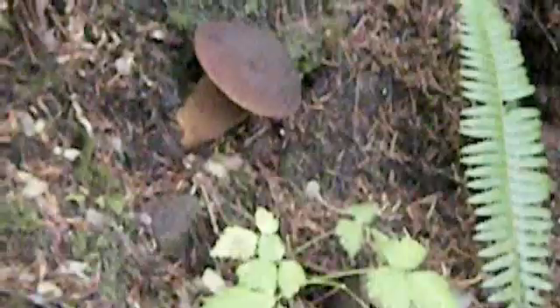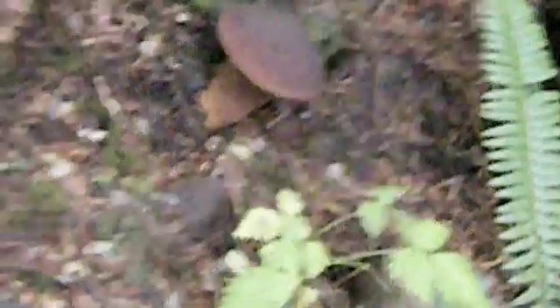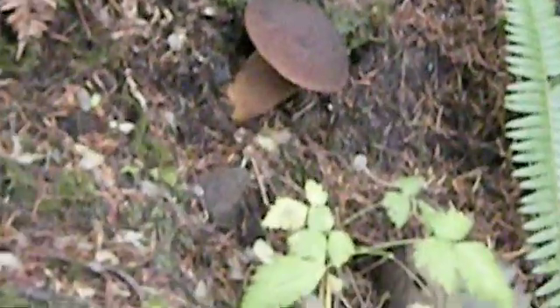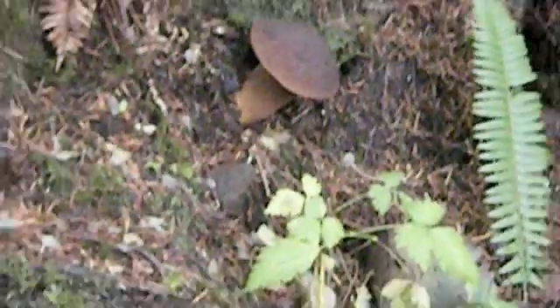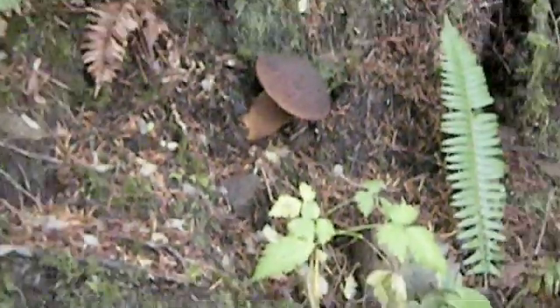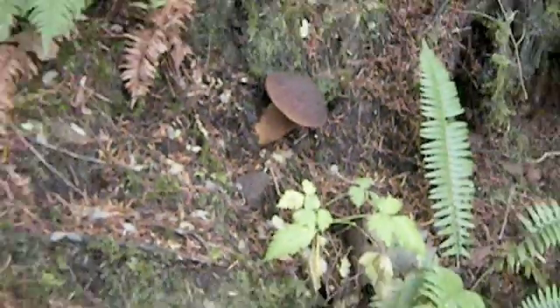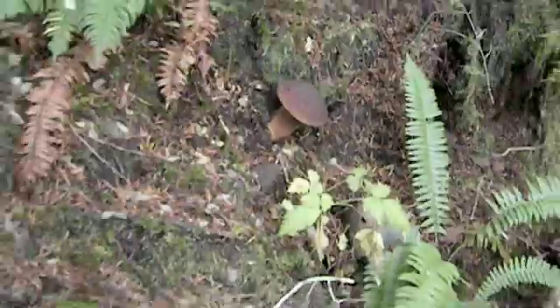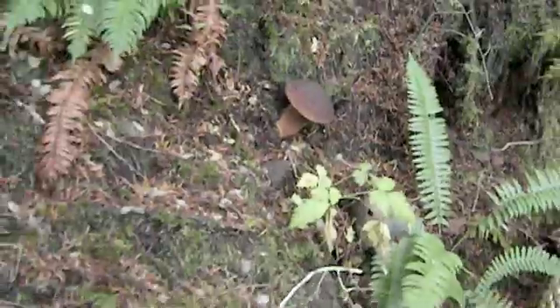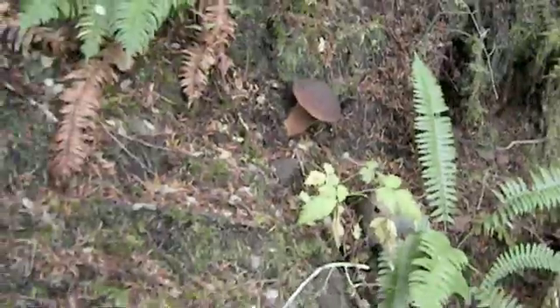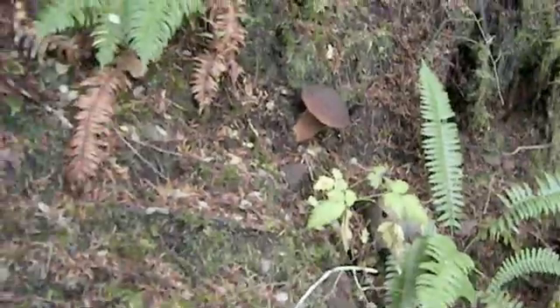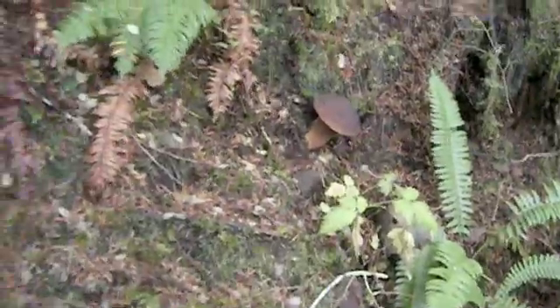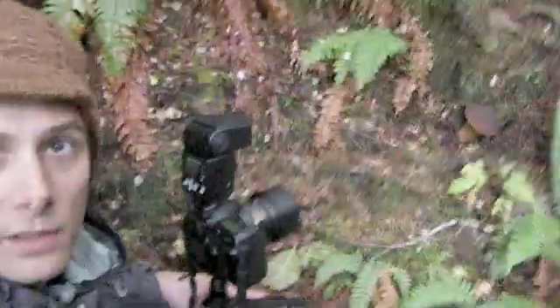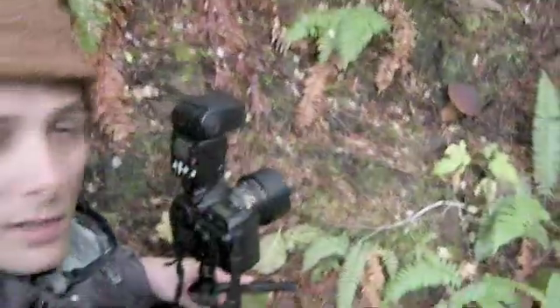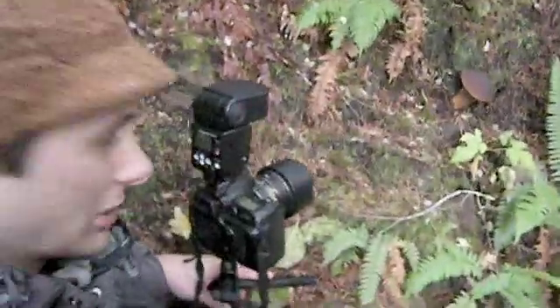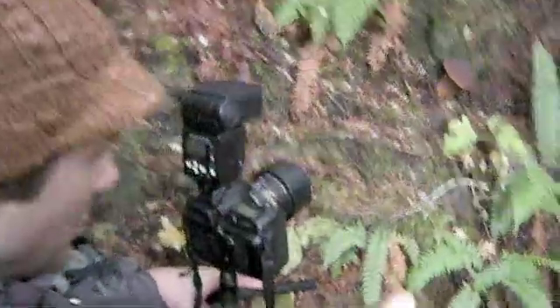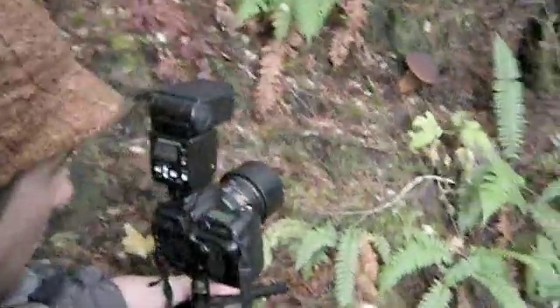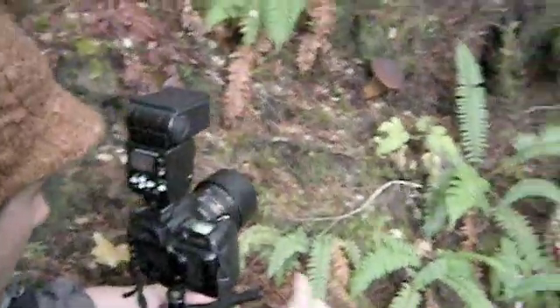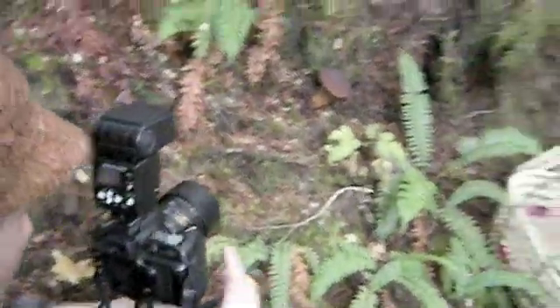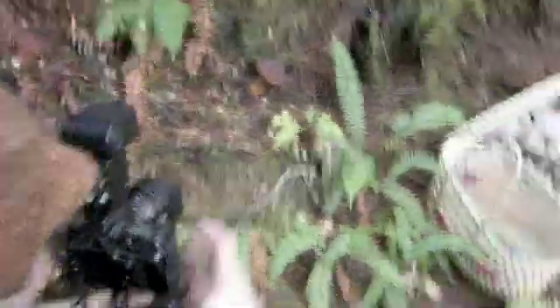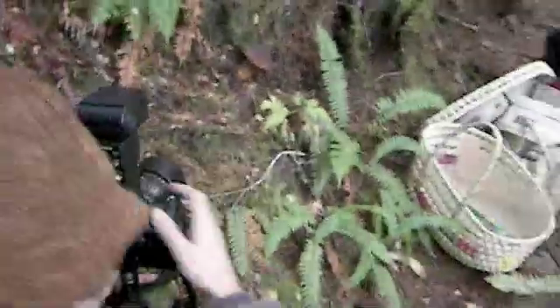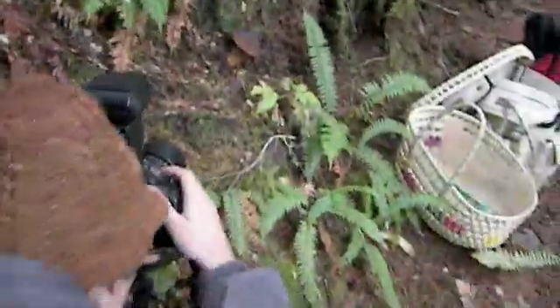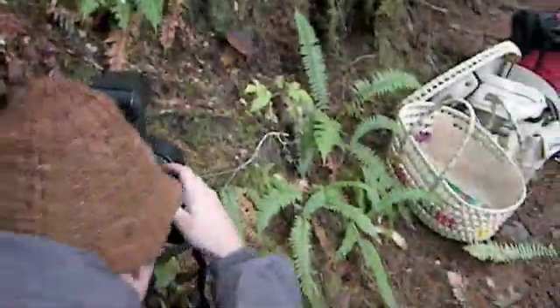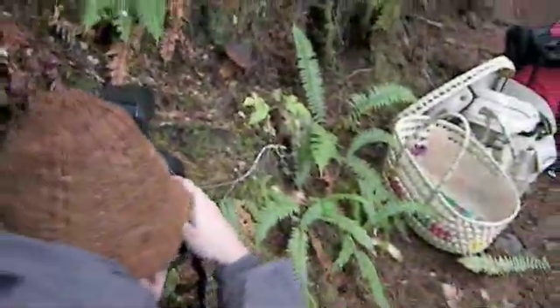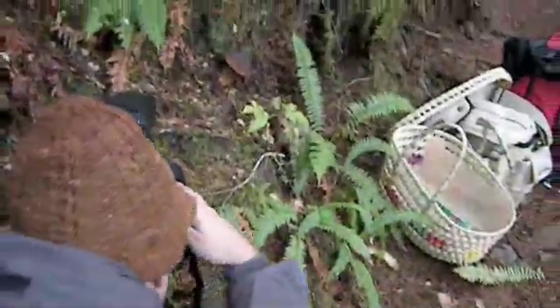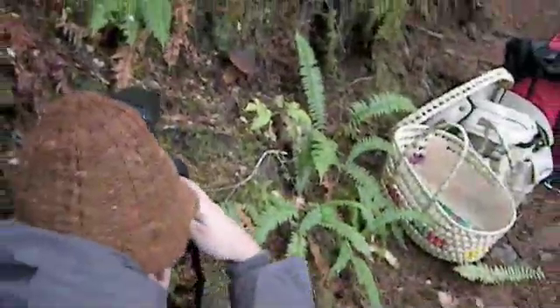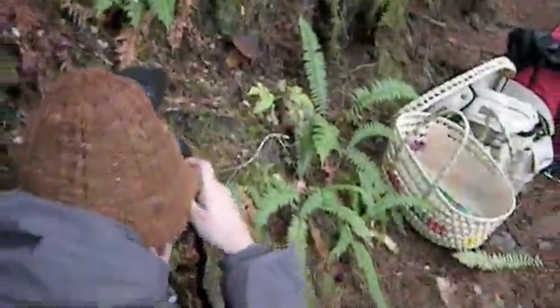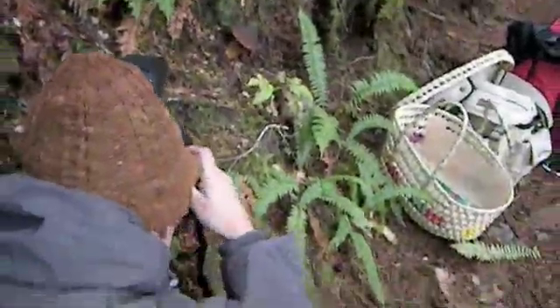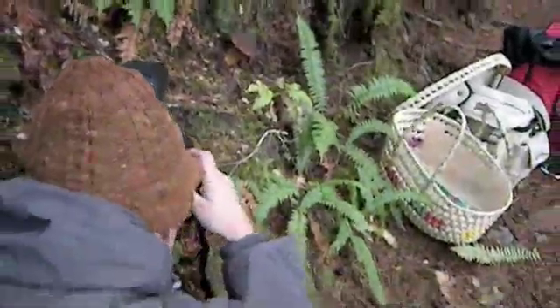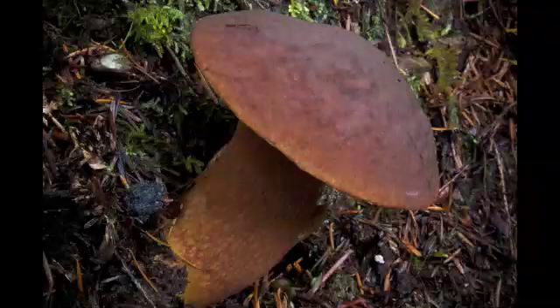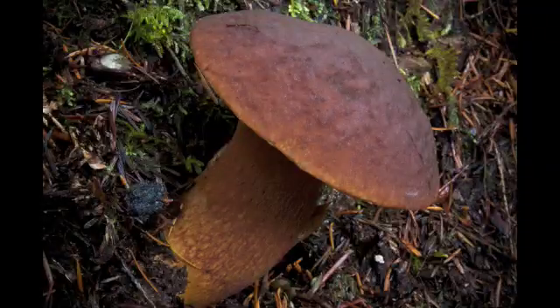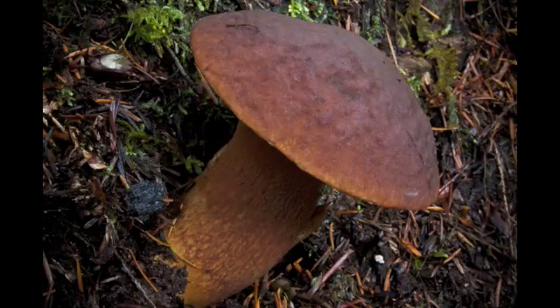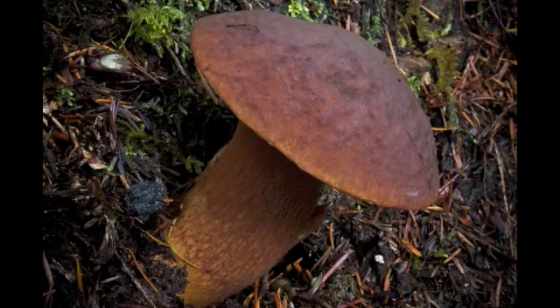When collecting new specimens for DNA barcoding, the first thing you want to make sure you do is get a good photo of it in the field.